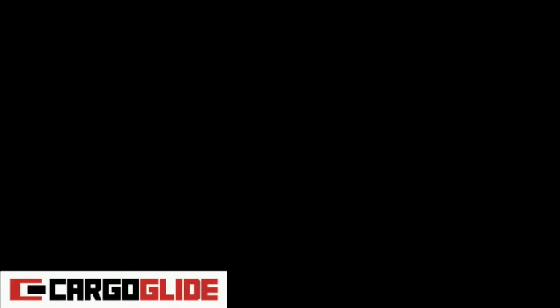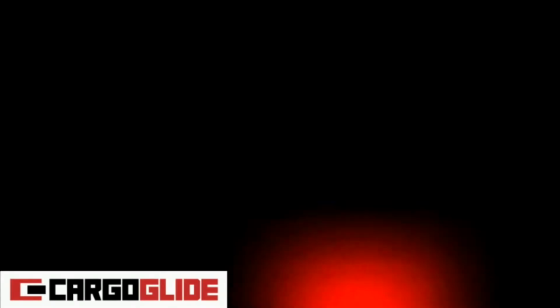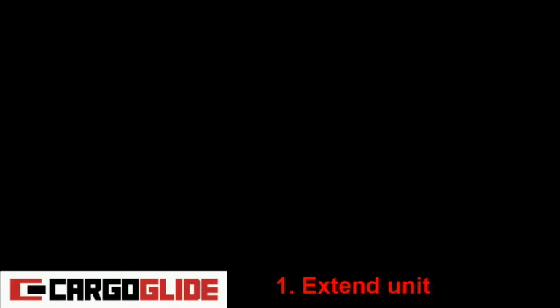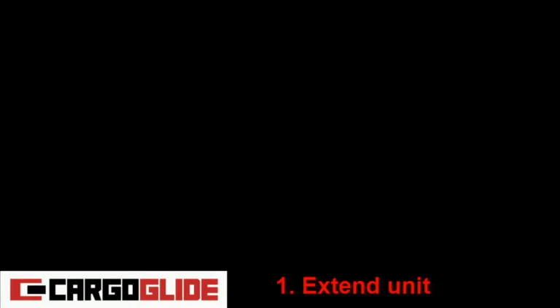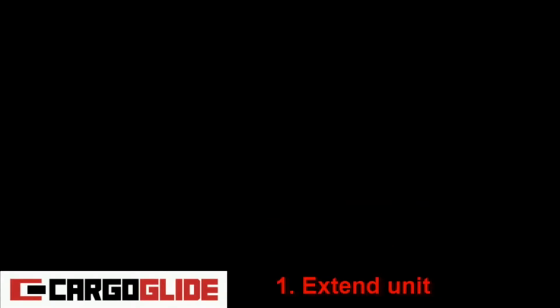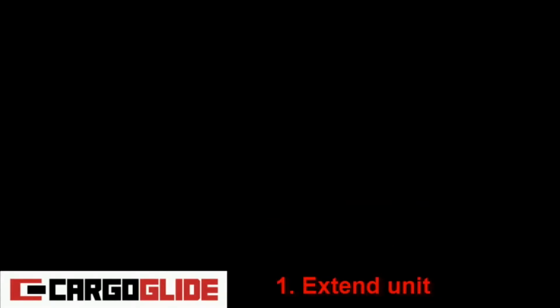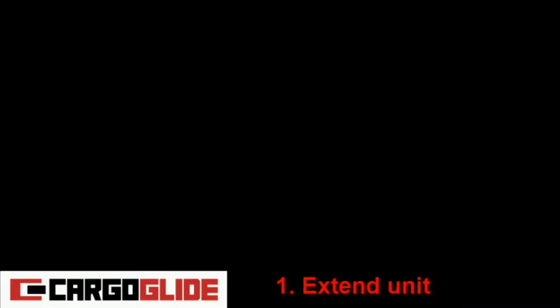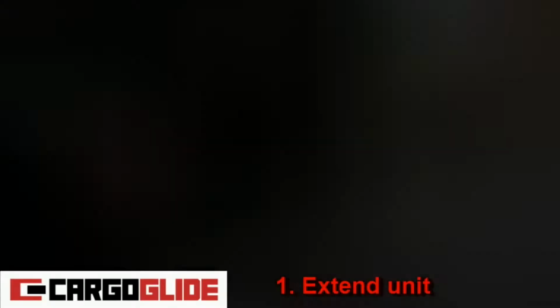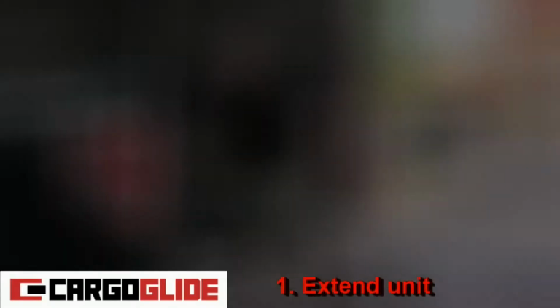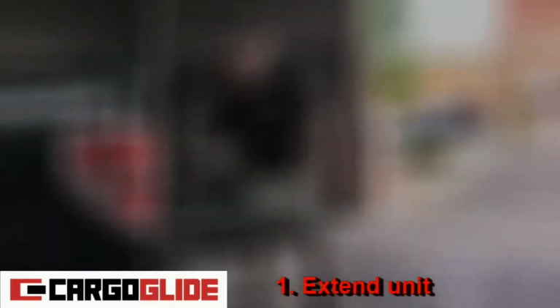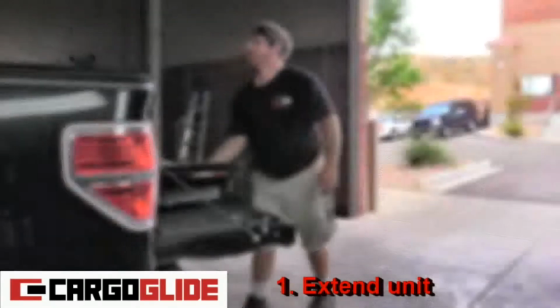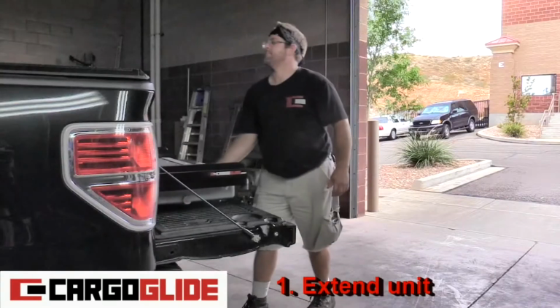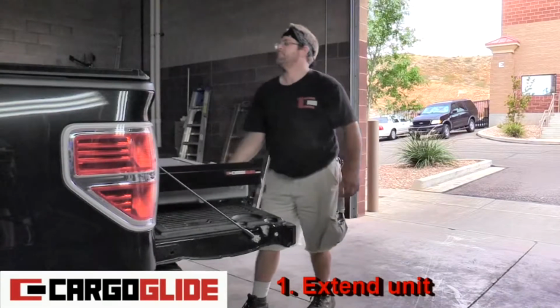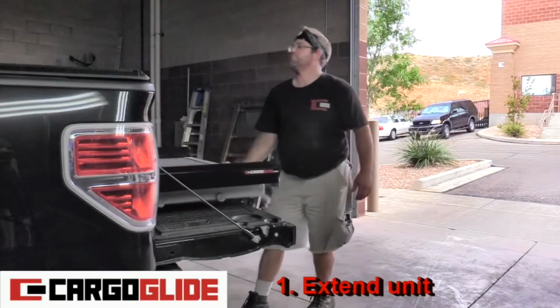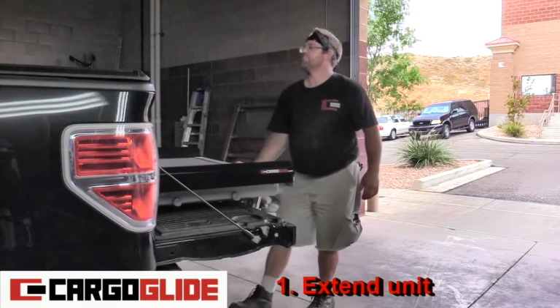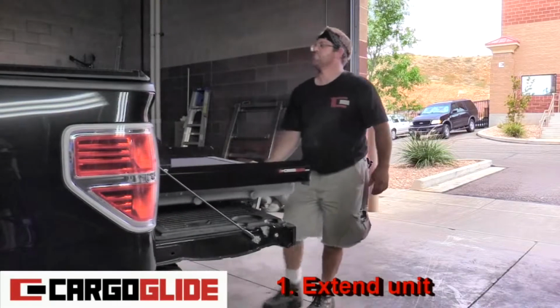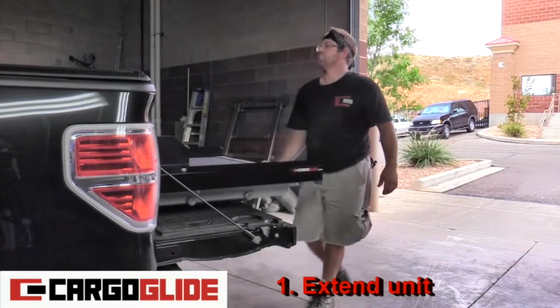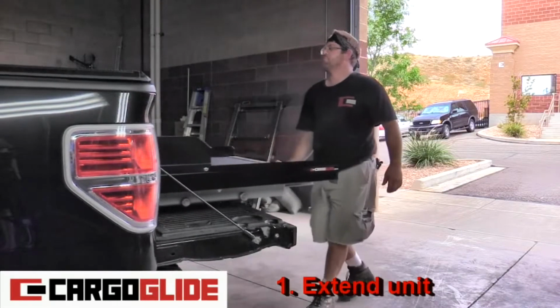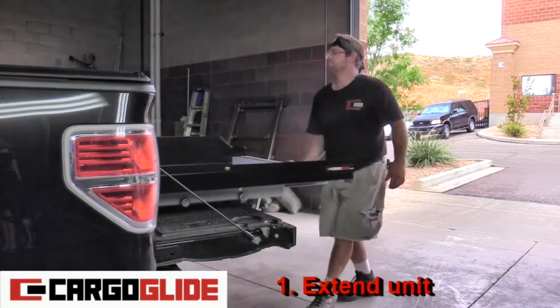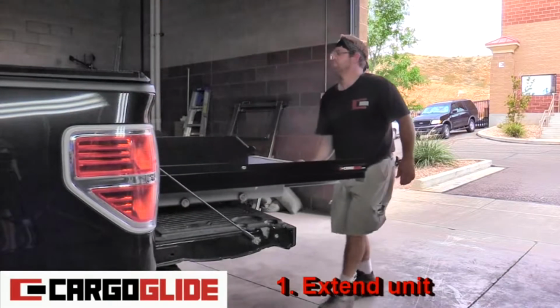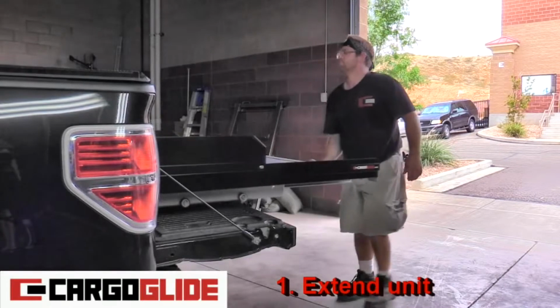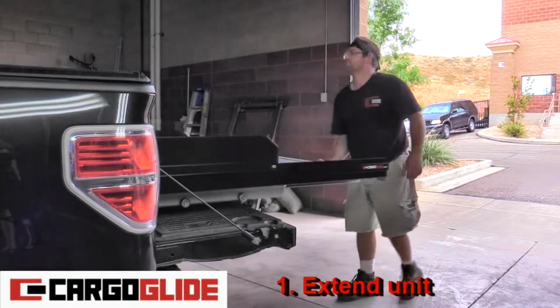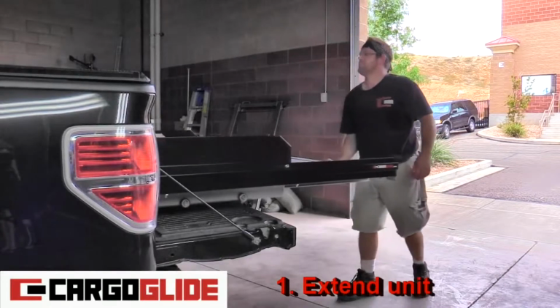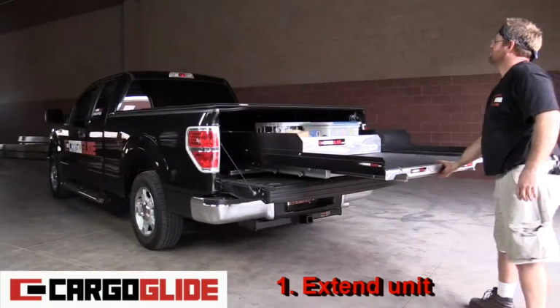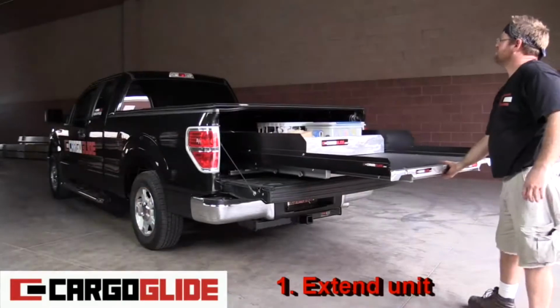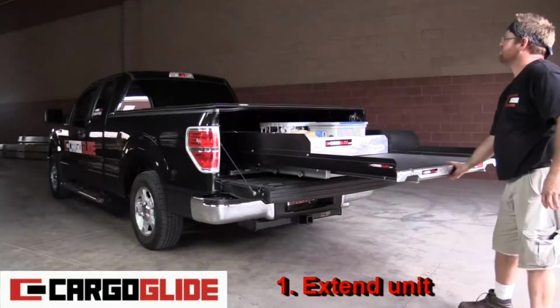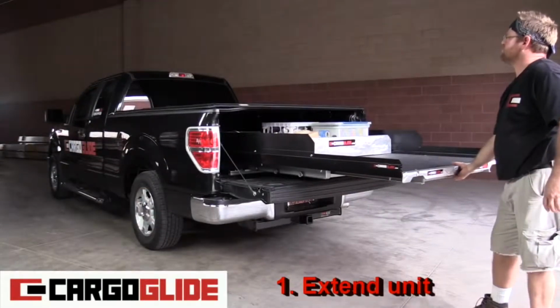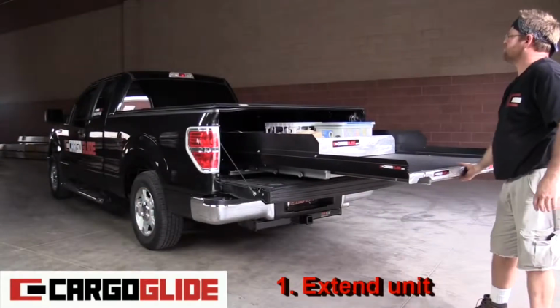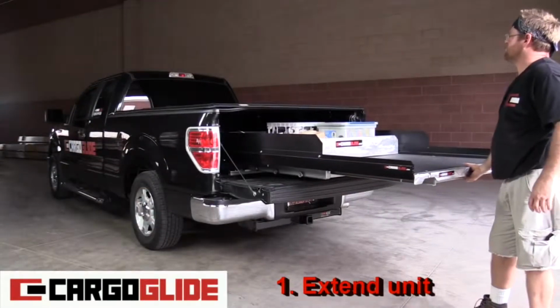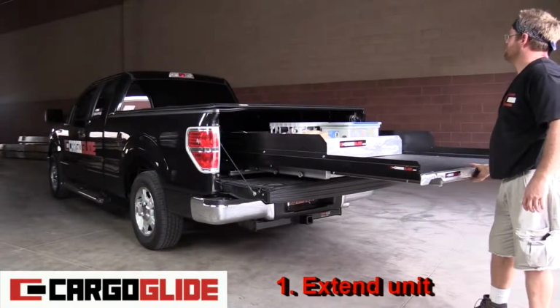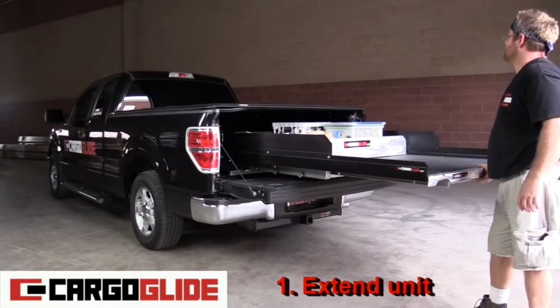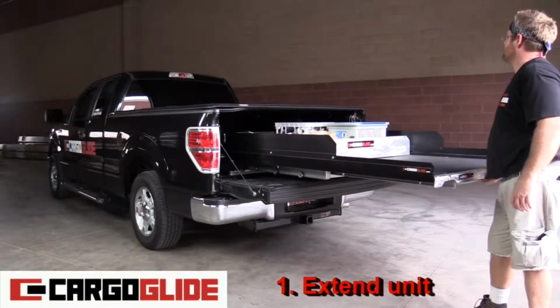Step one: extend unit. That way you'll have plenty of room to install the cargo legs.